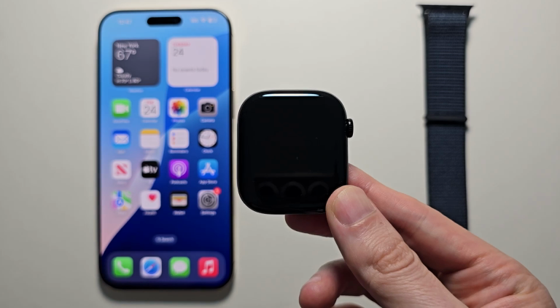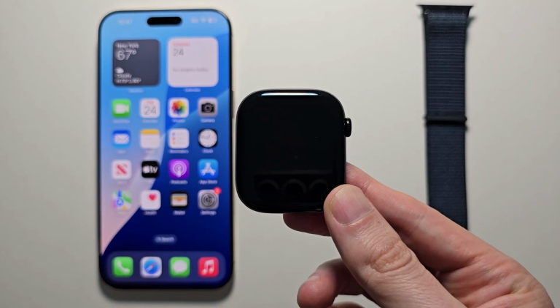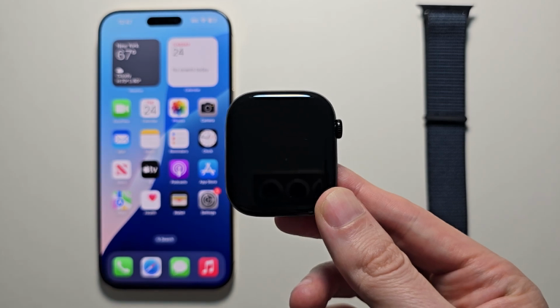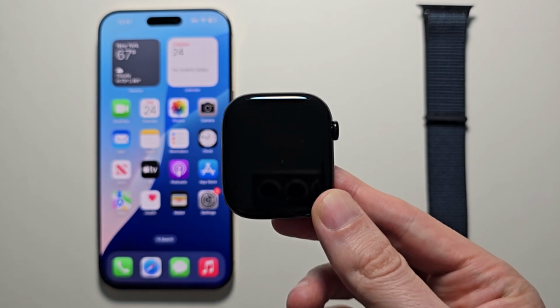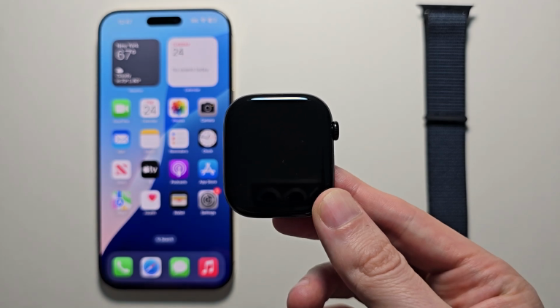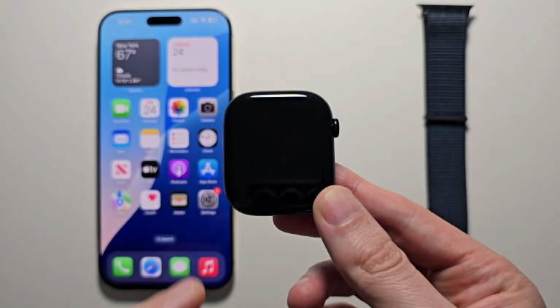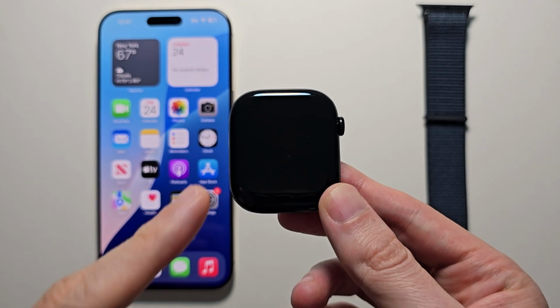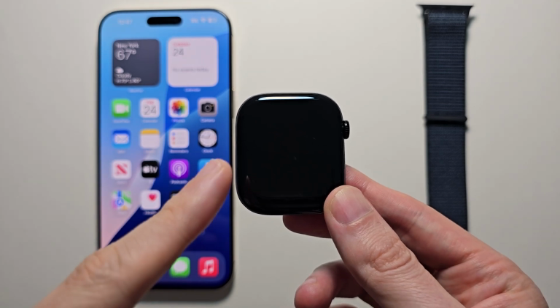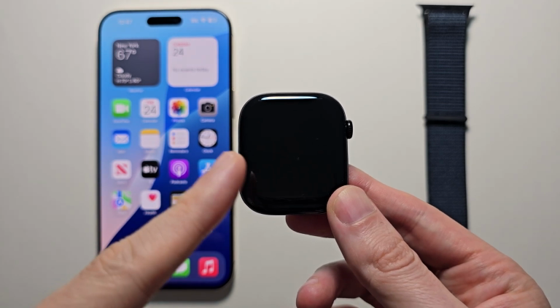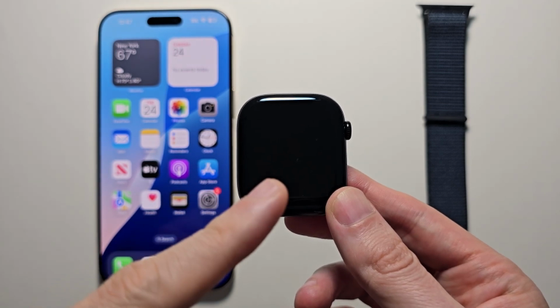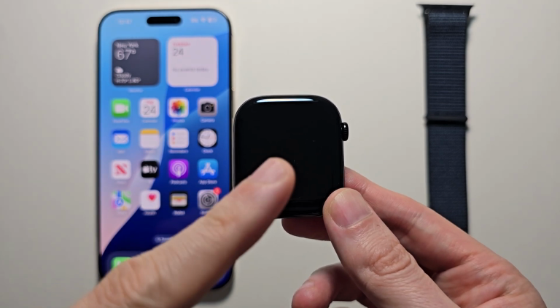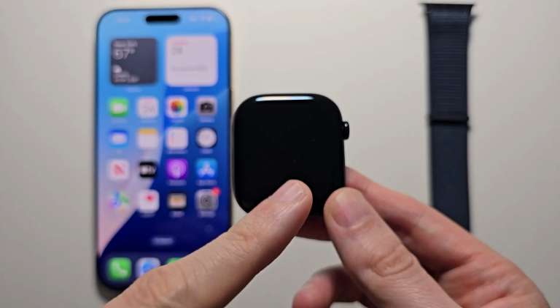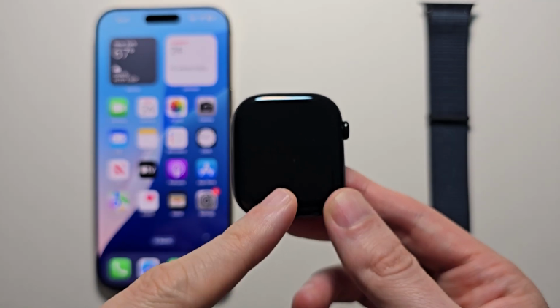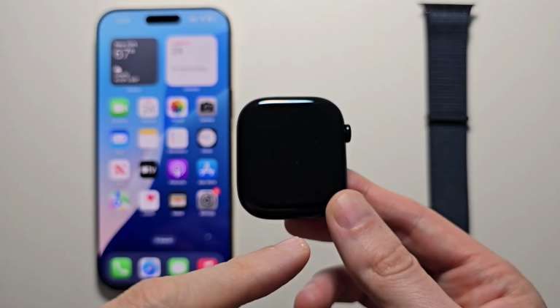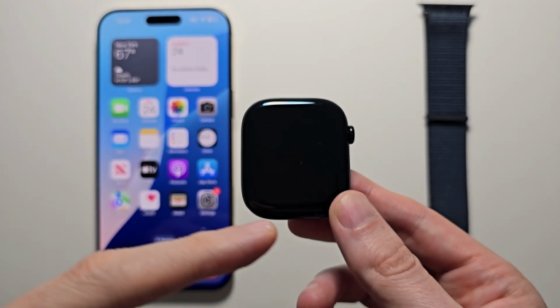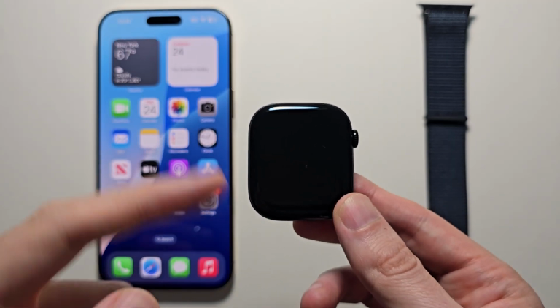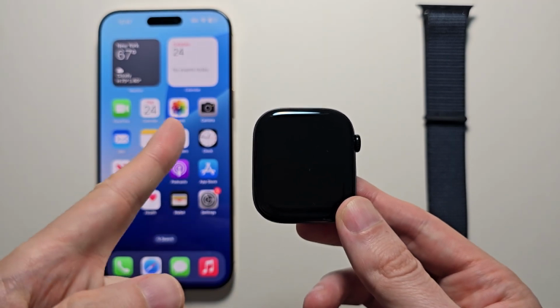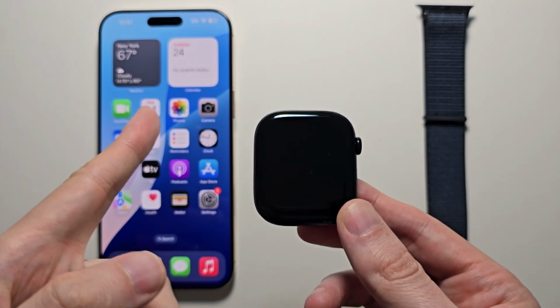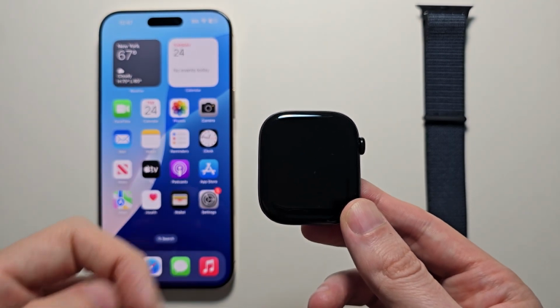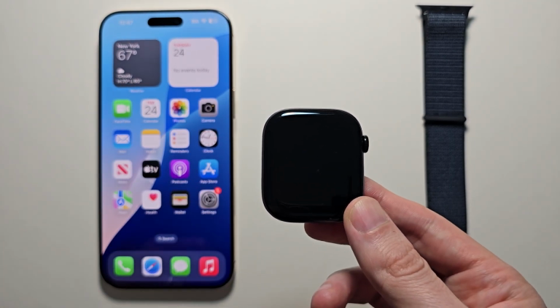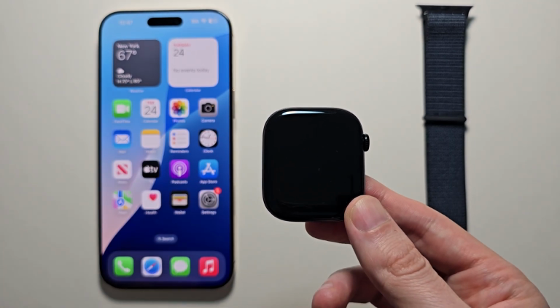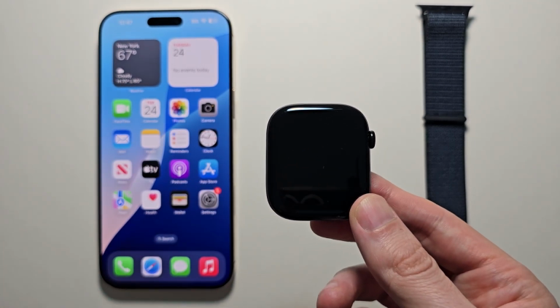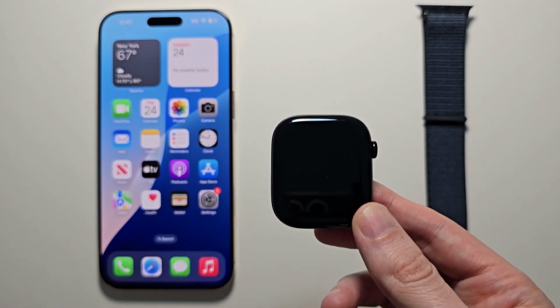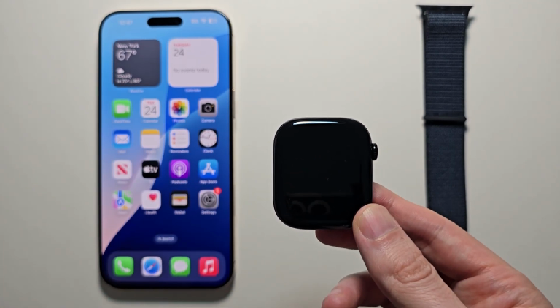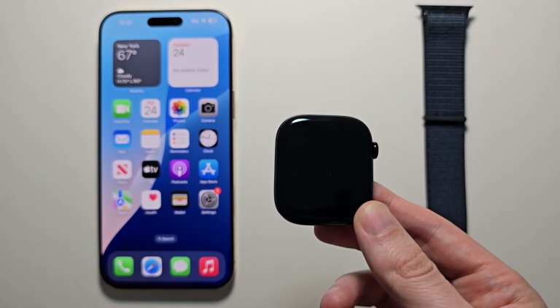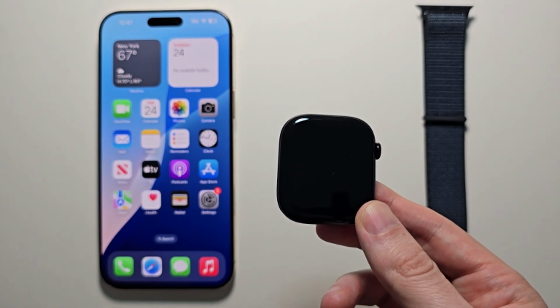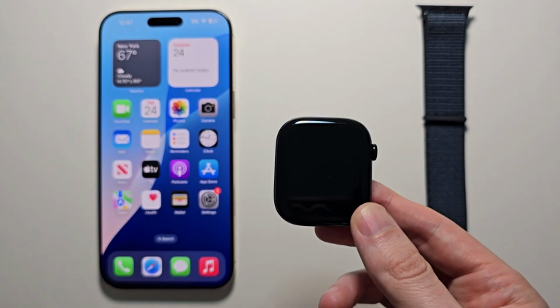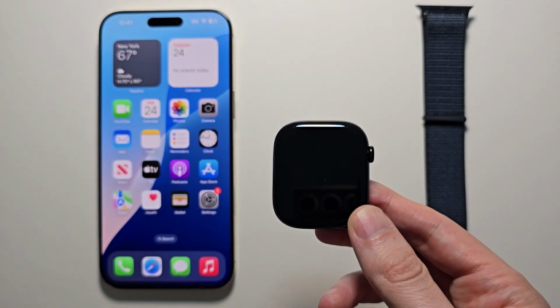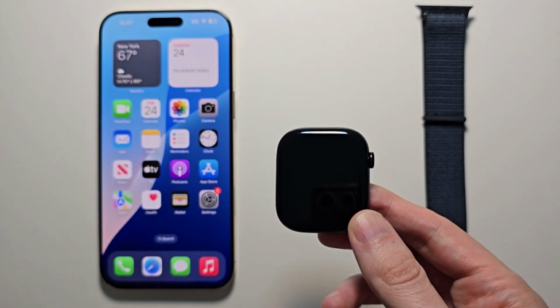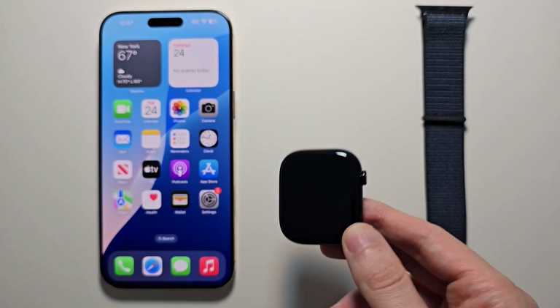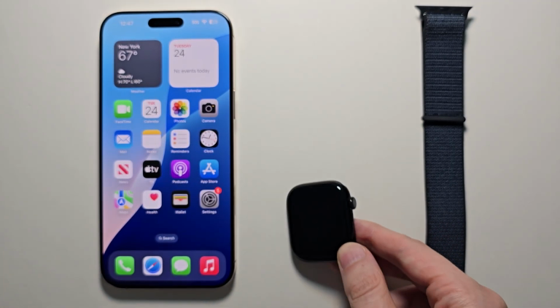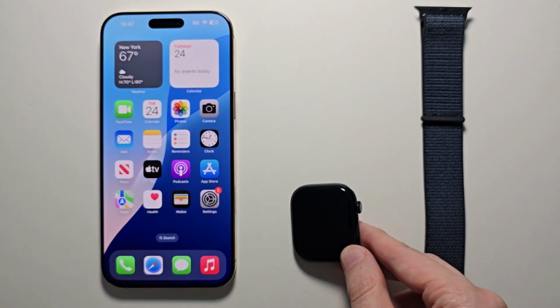Alright guys, I'm going to show you how to connect your Apple Watch to your iPhone and how to set it up.